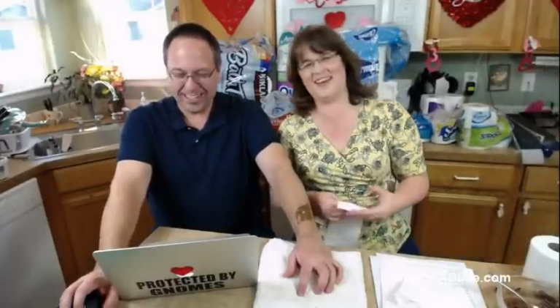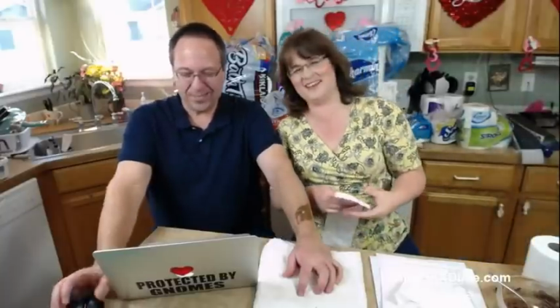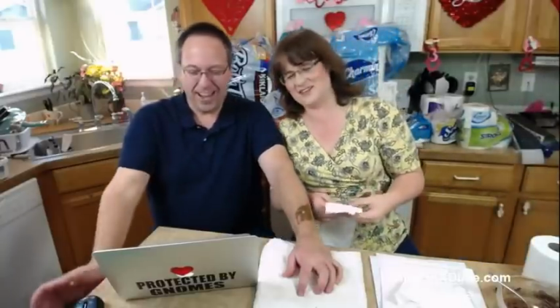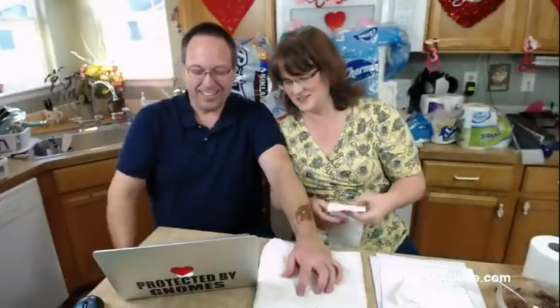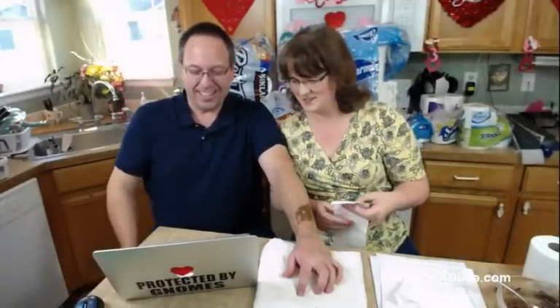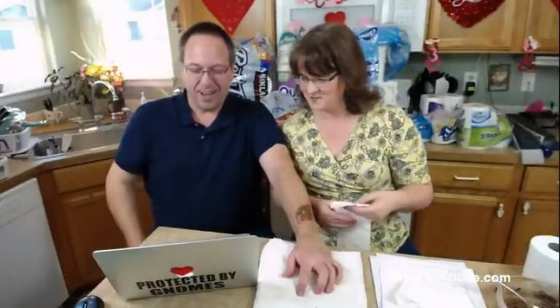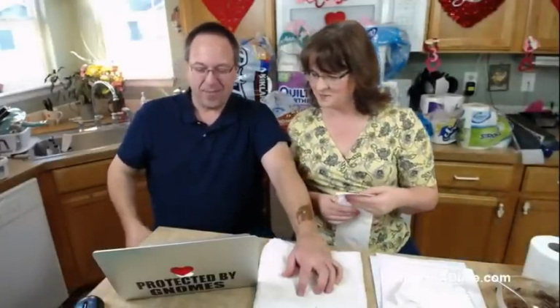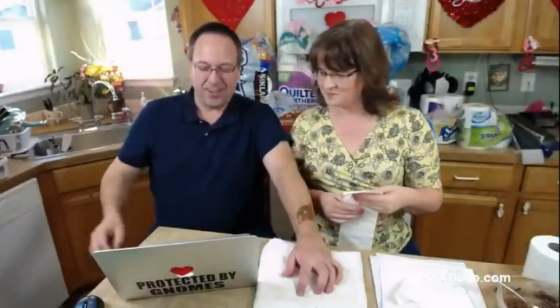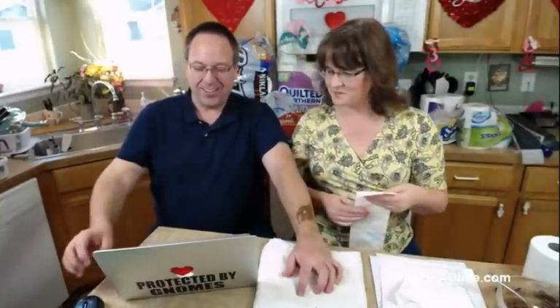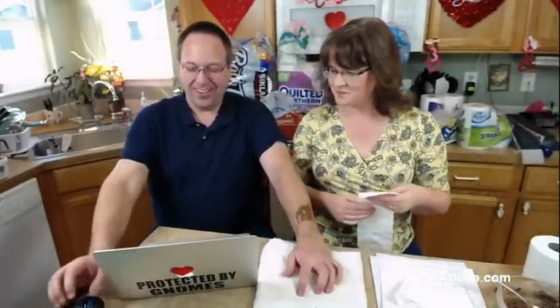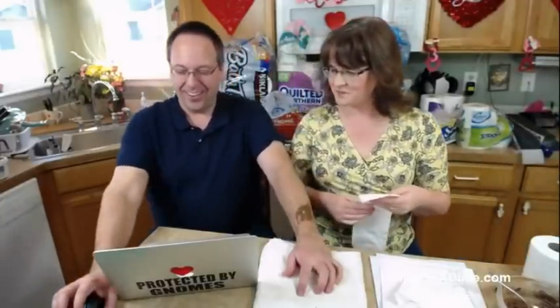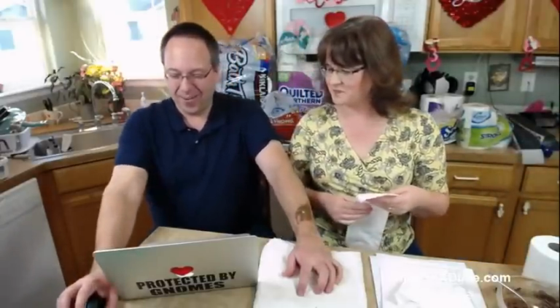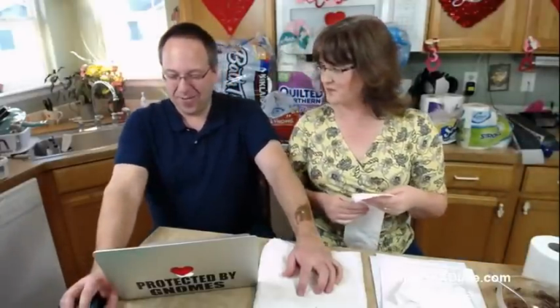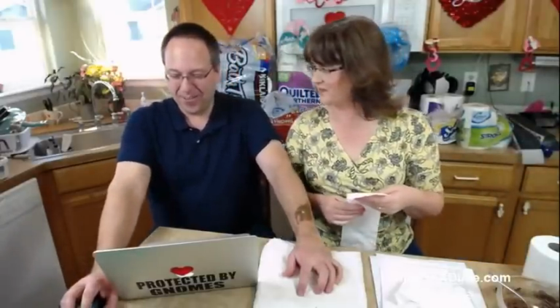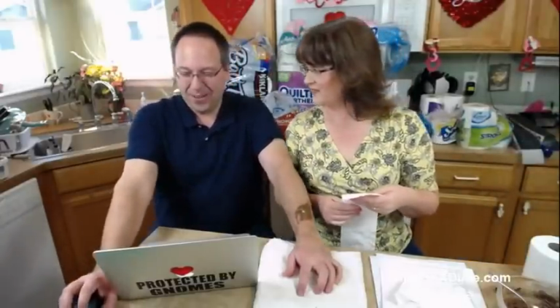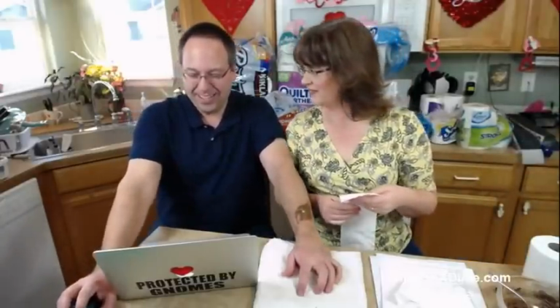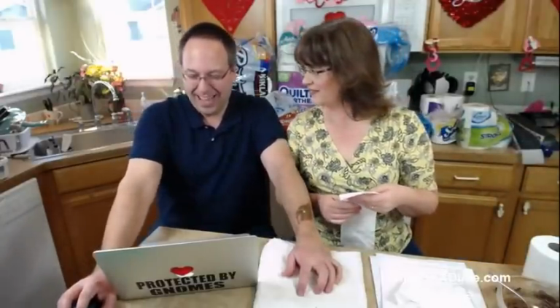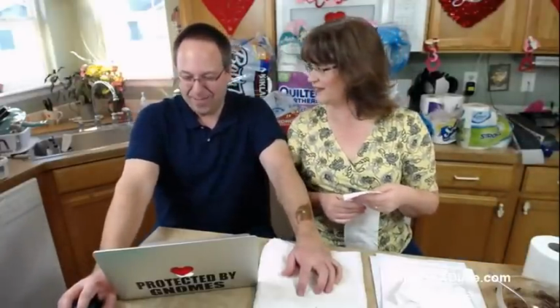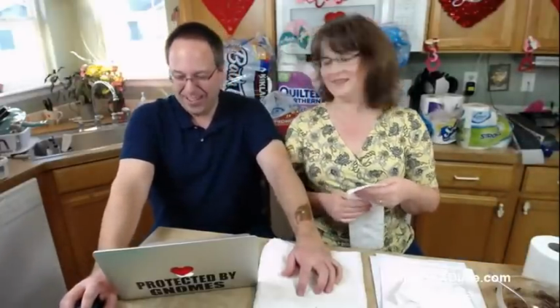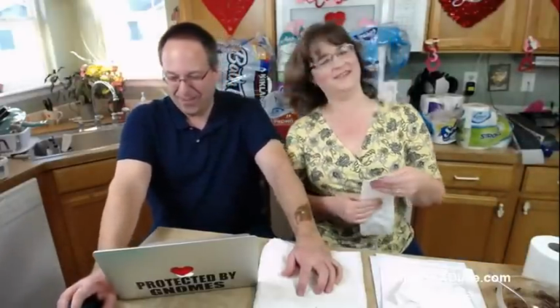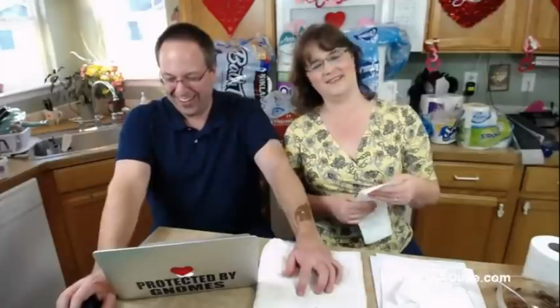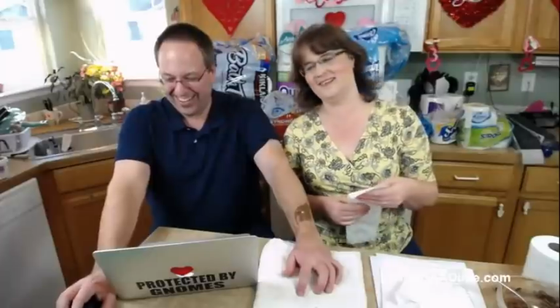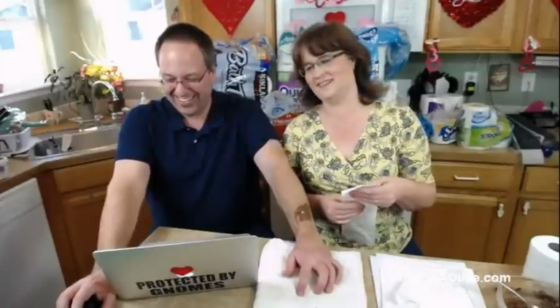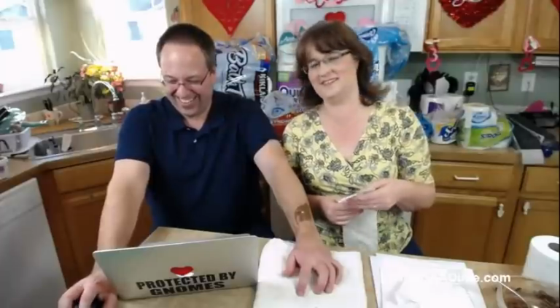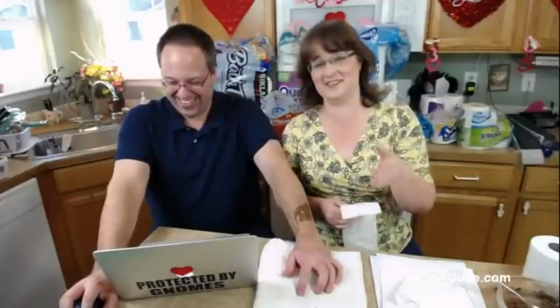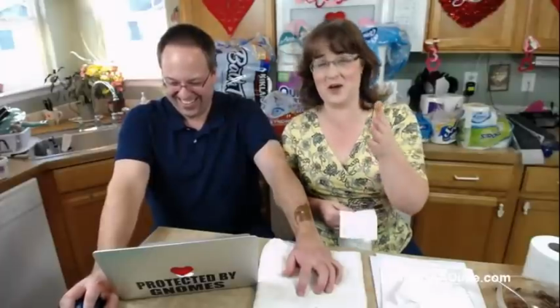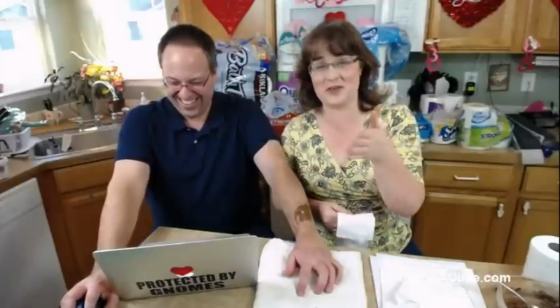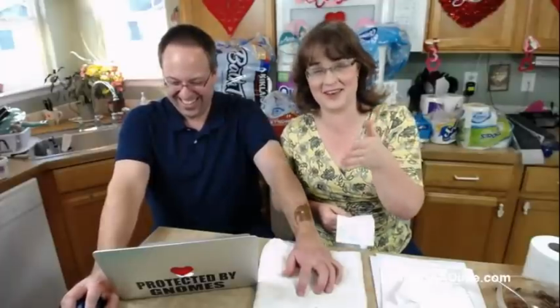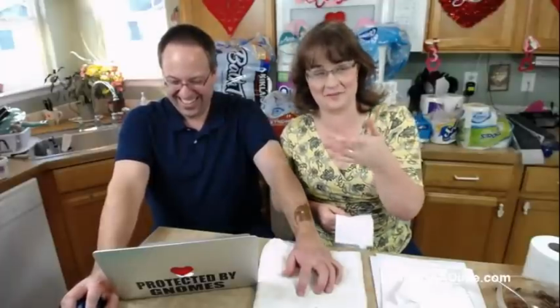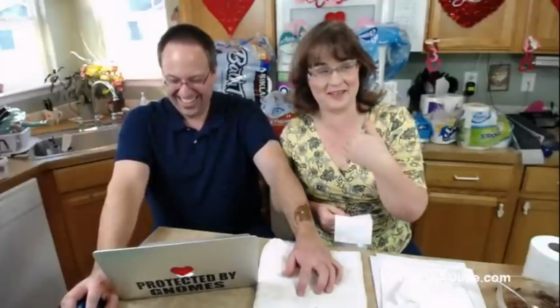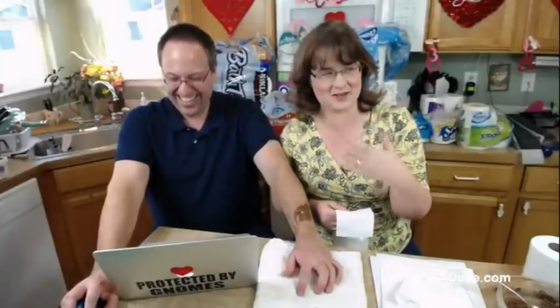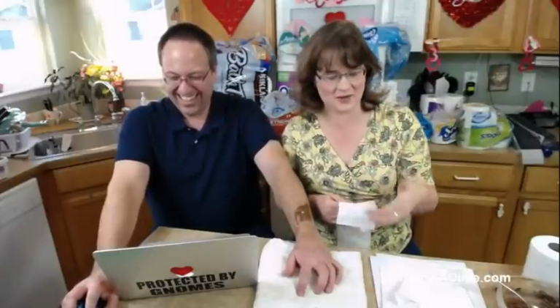Laurel says in my house, it doesn't matter if it goes under or over the roll — I'm just happy when they put on a new roll. No kidding, me too.